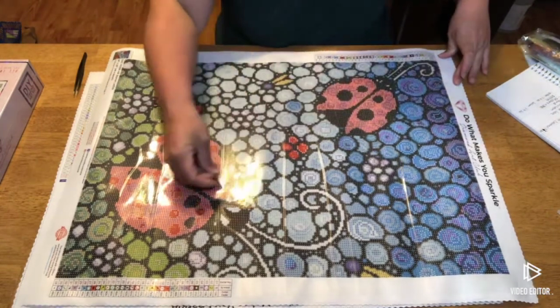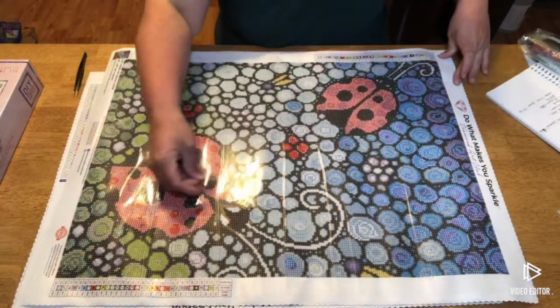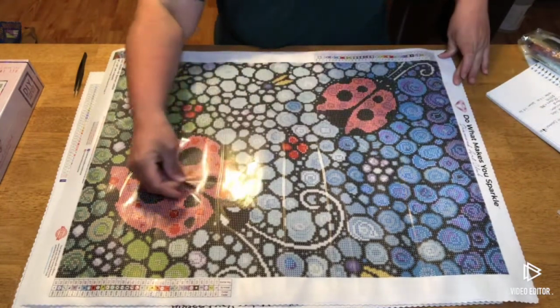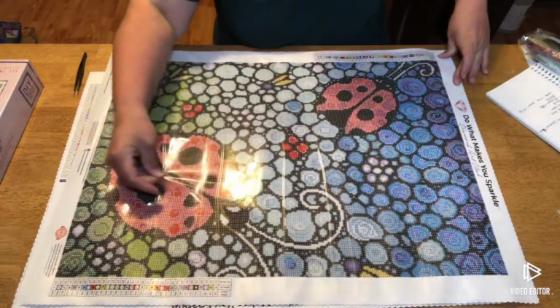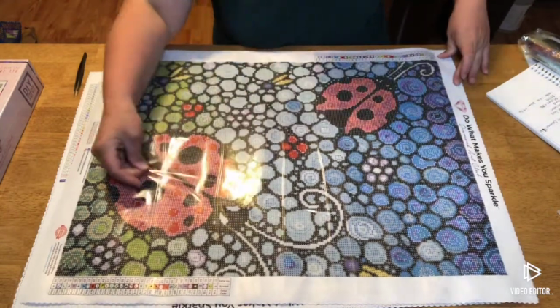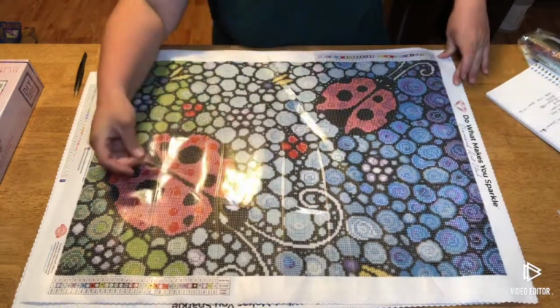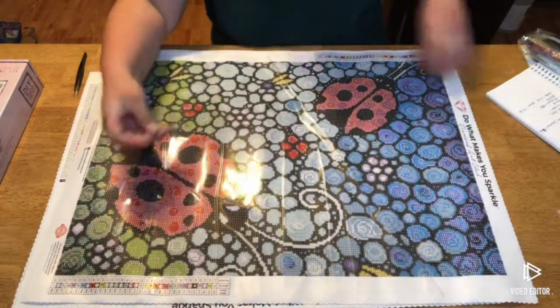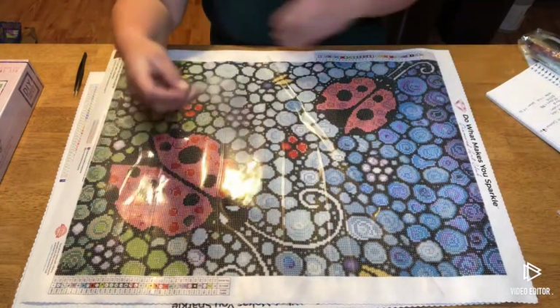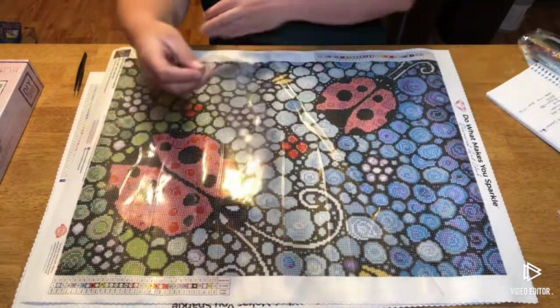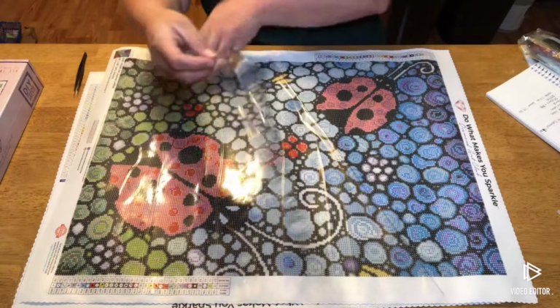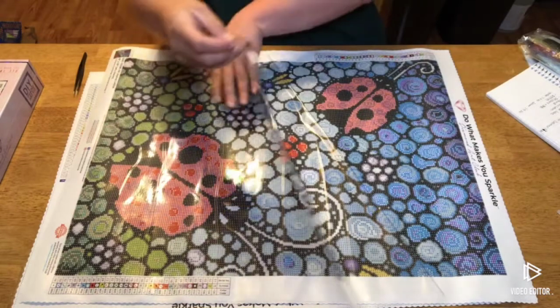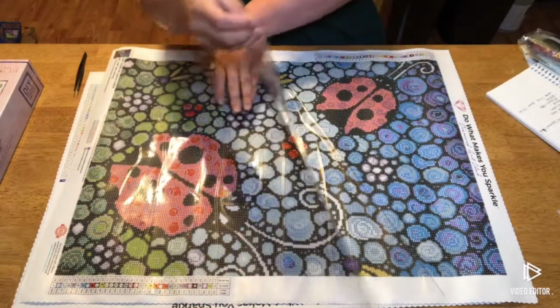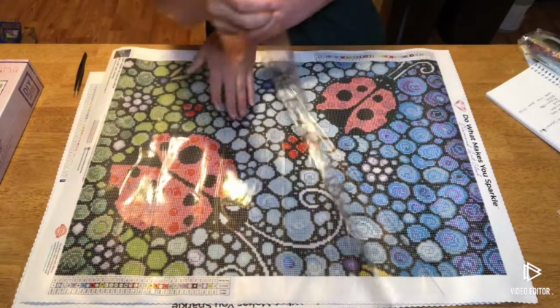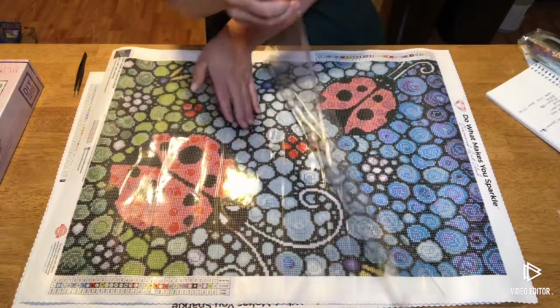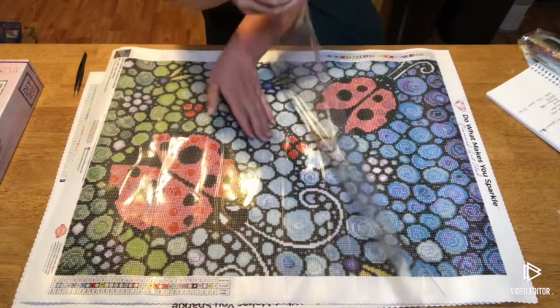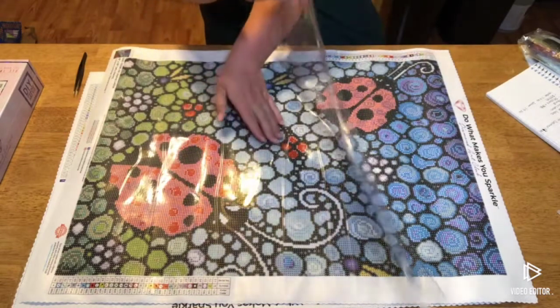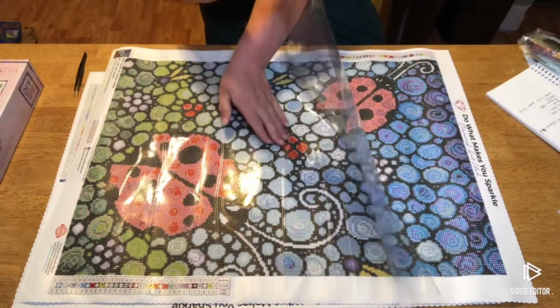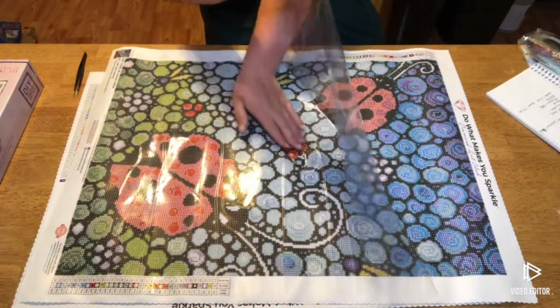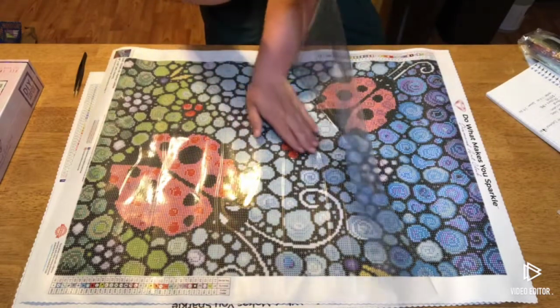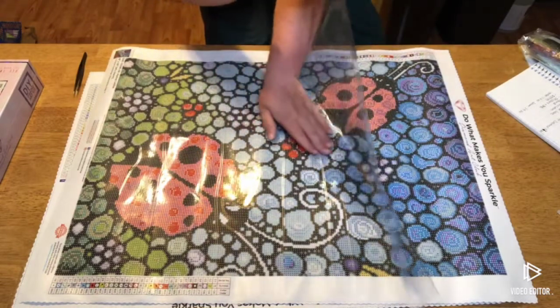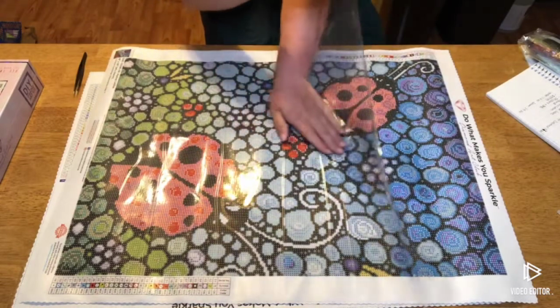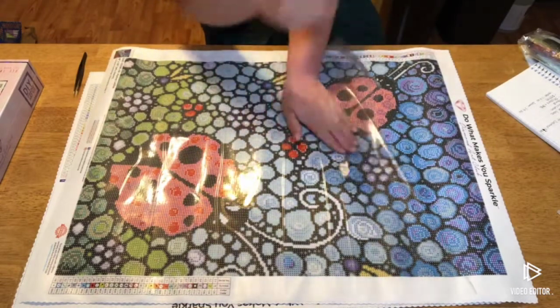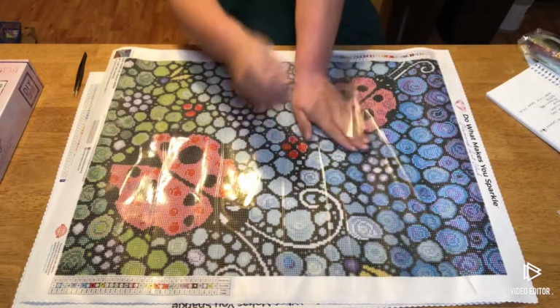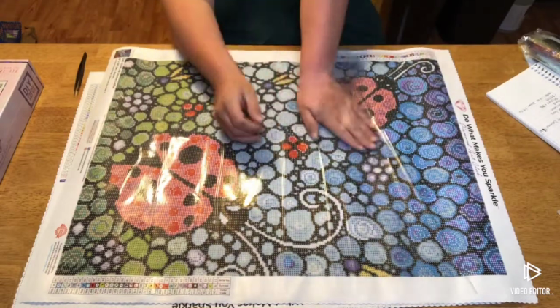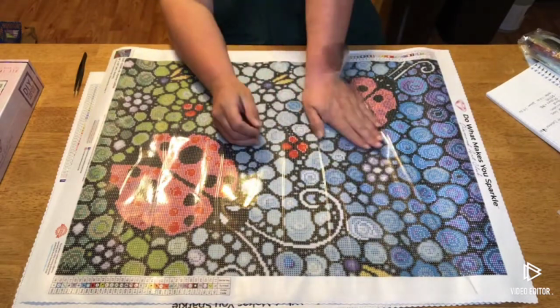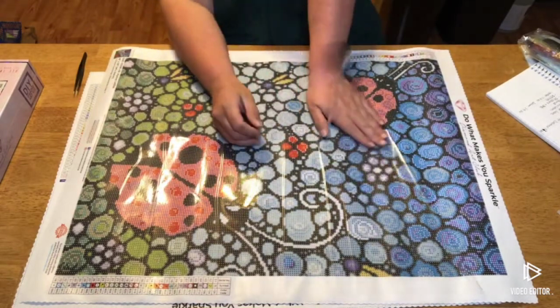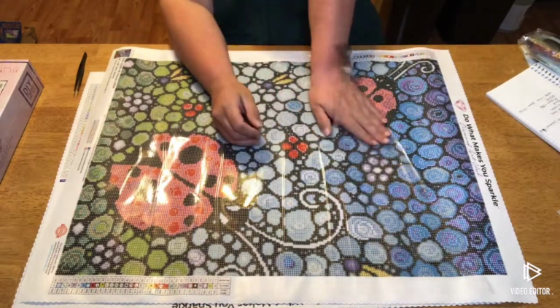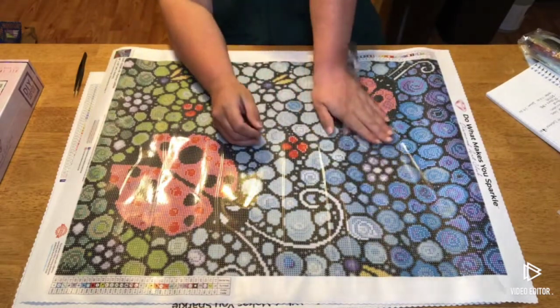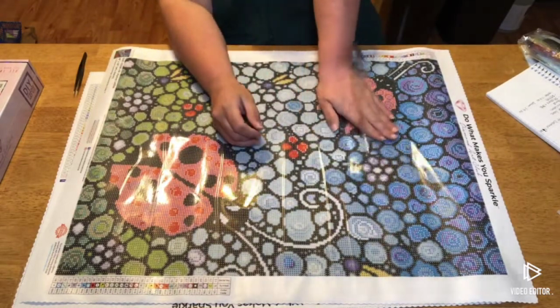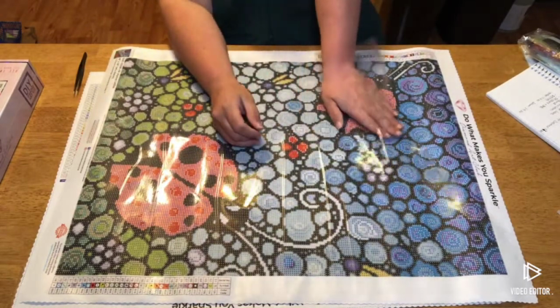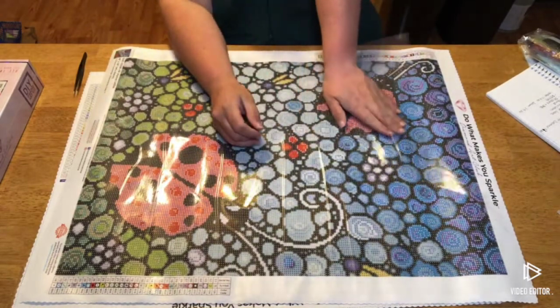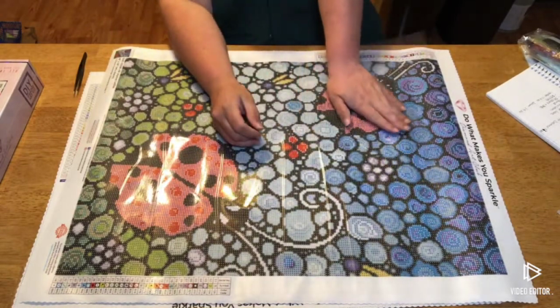Diamond Art Club uses poured glue on their canvases.